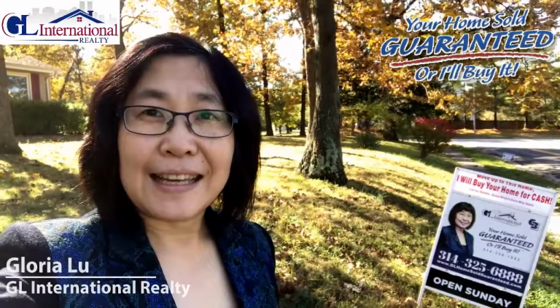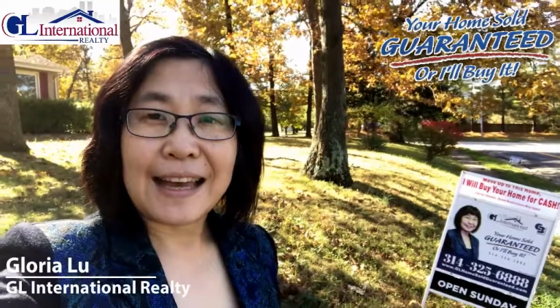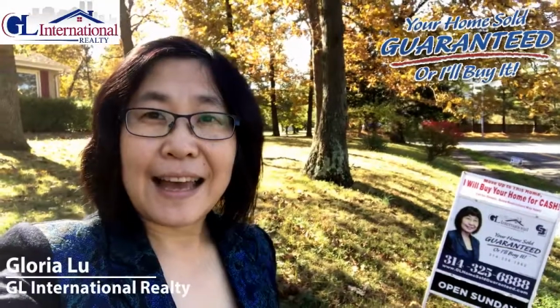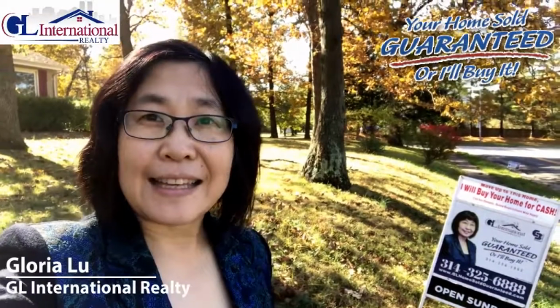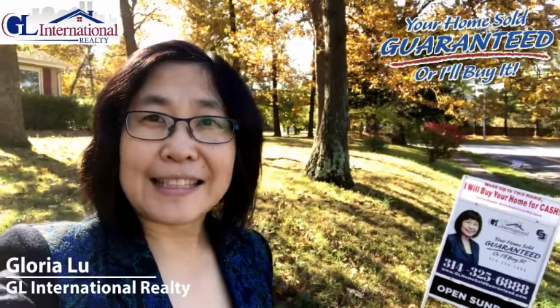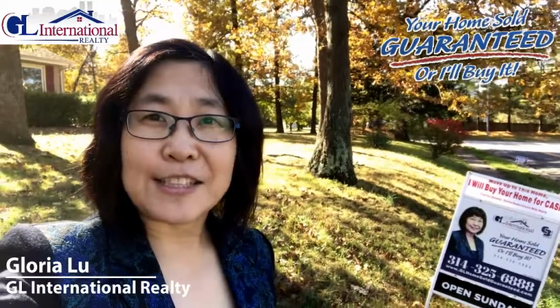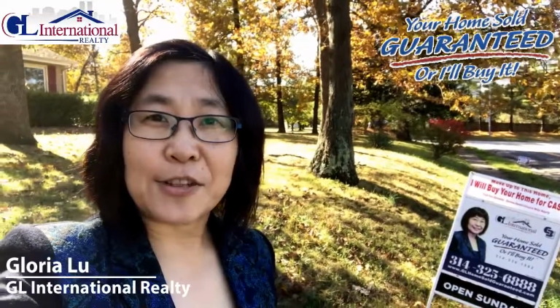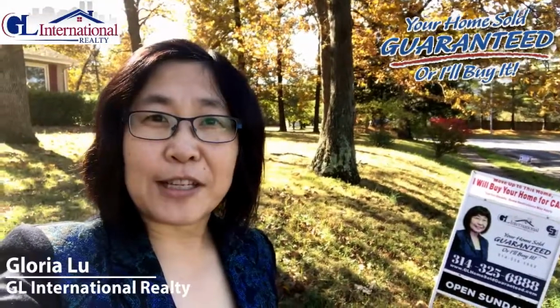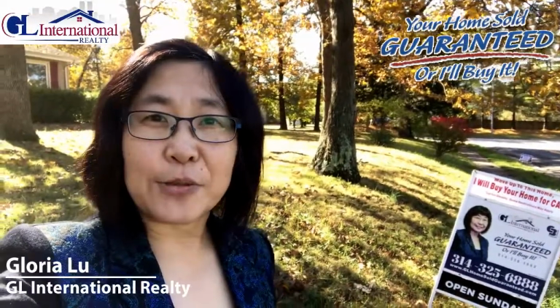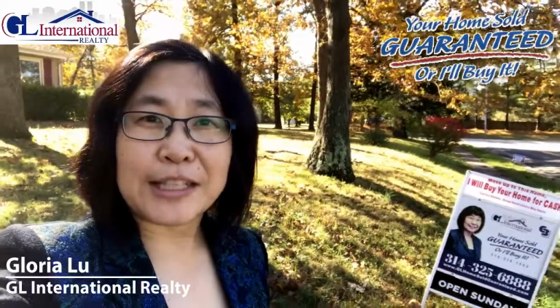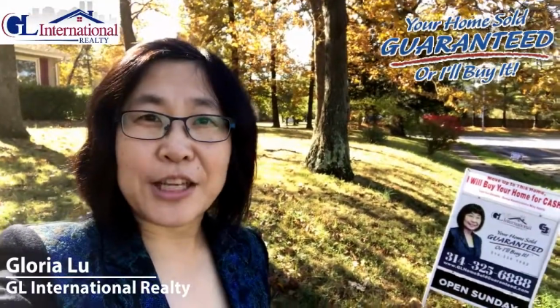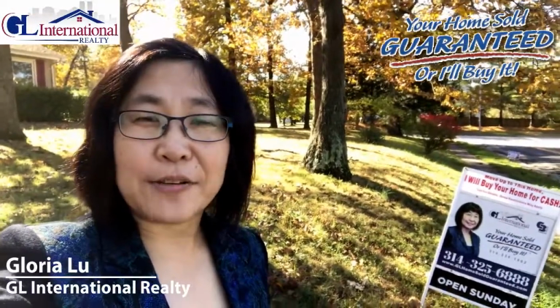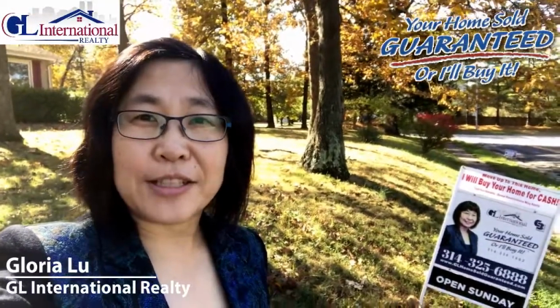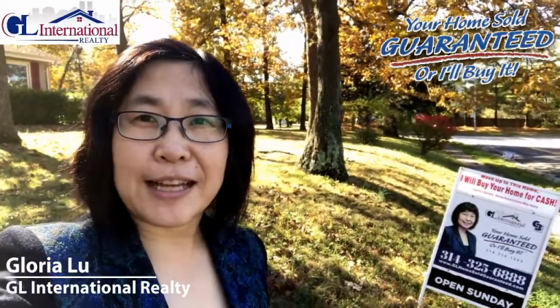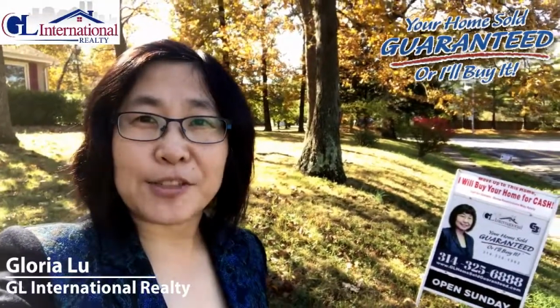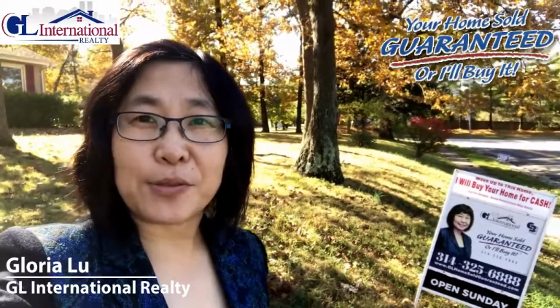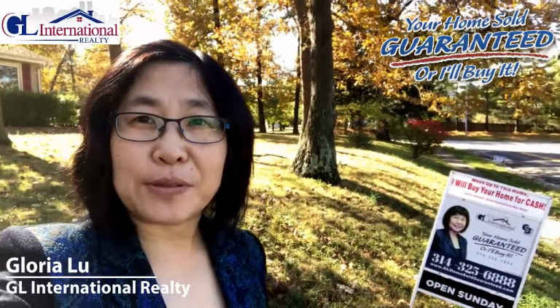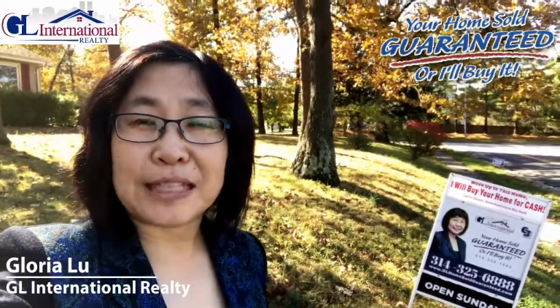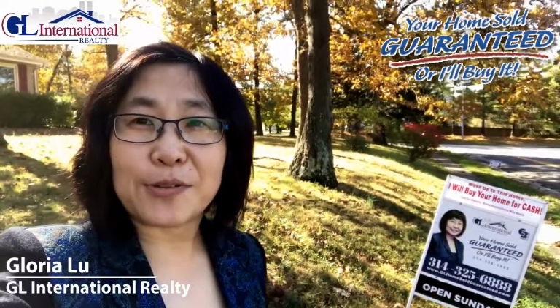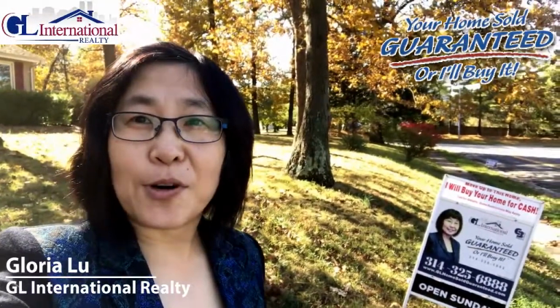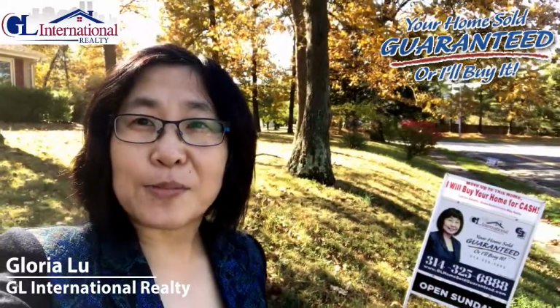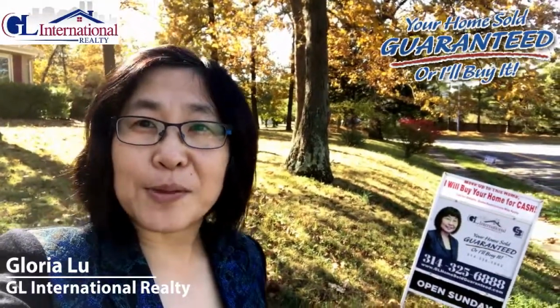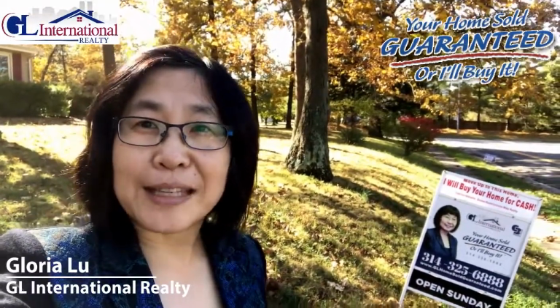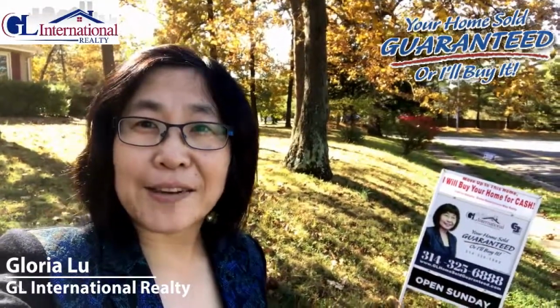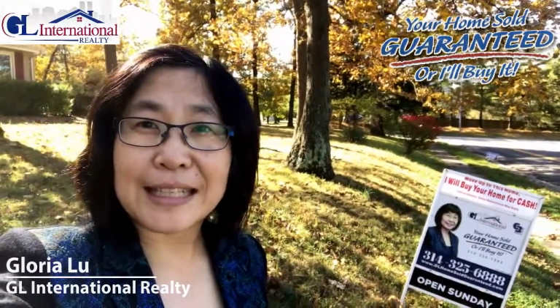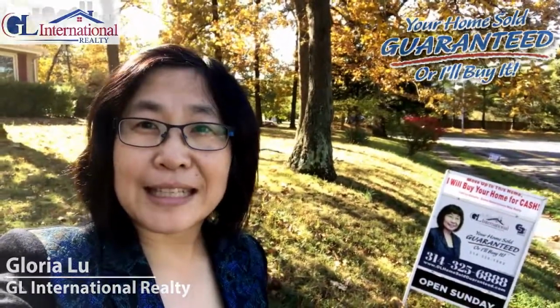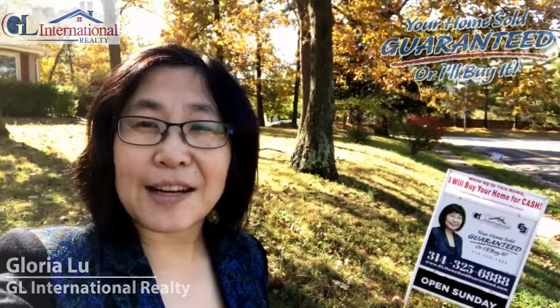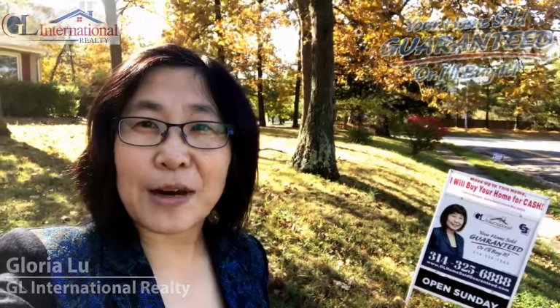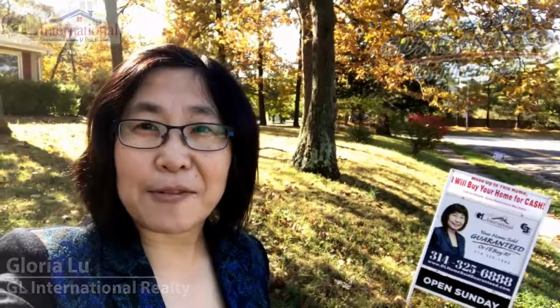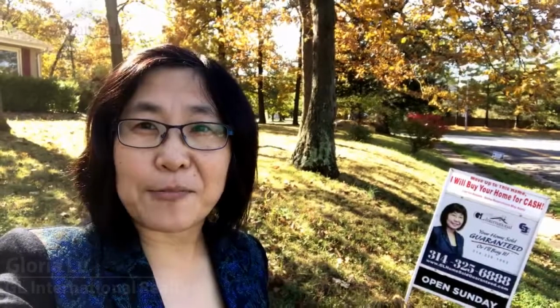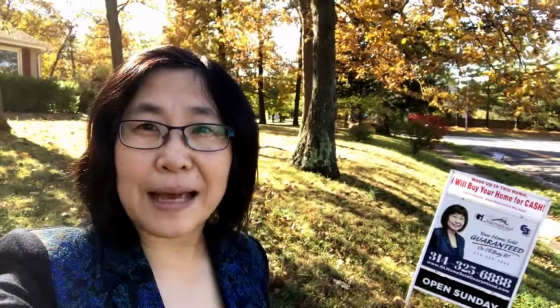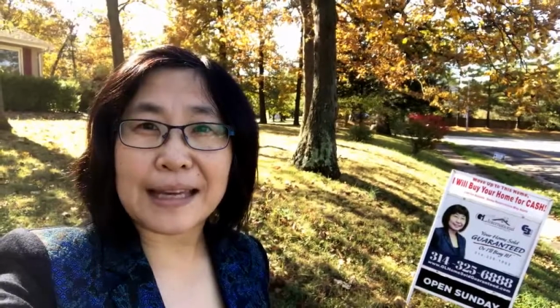Hi, this is Gloria Lu at GL International Realty. Your home sold guaranteed, or I will buy it.